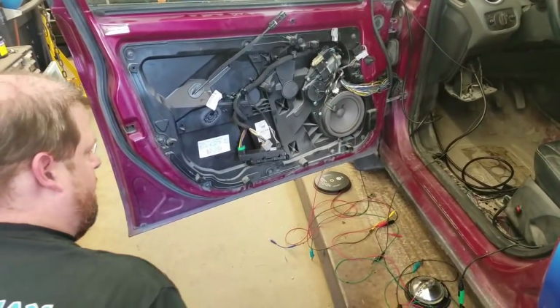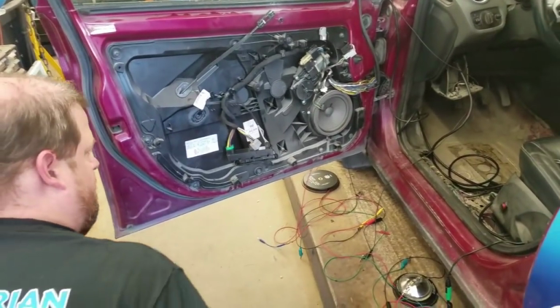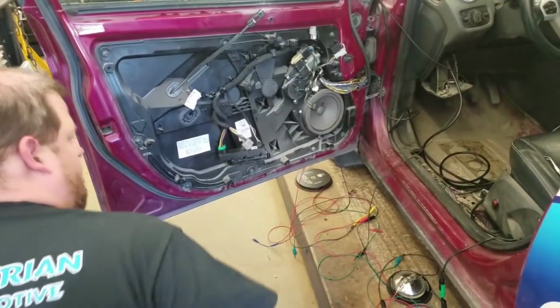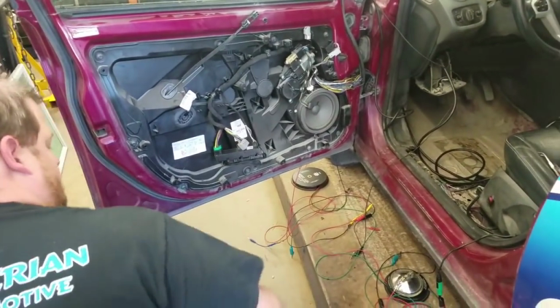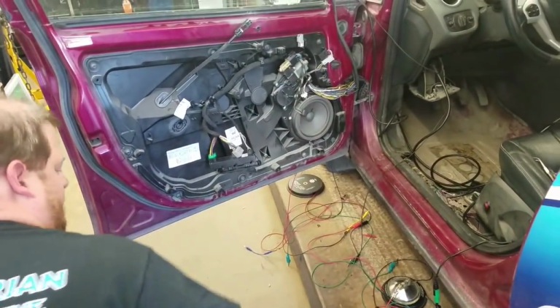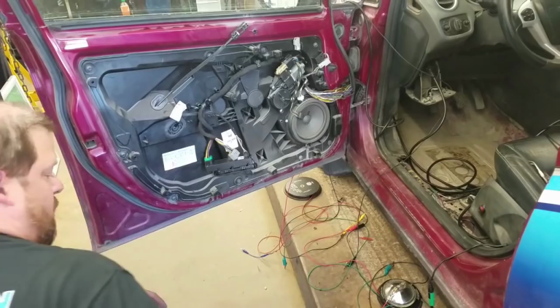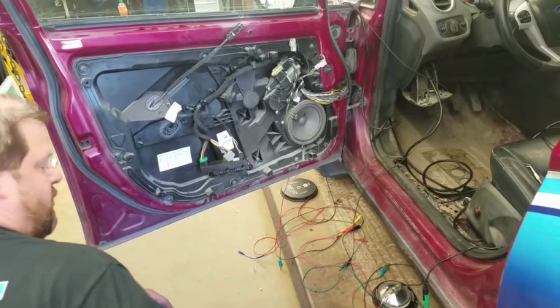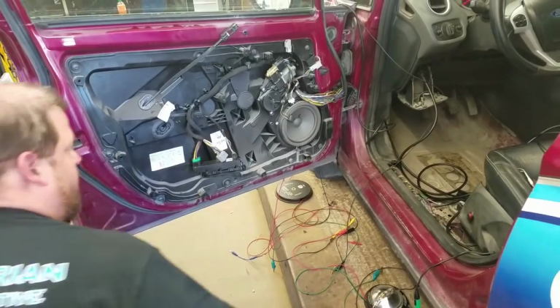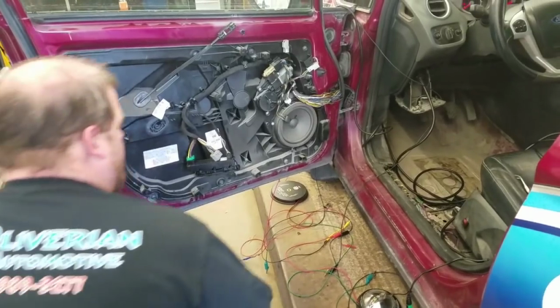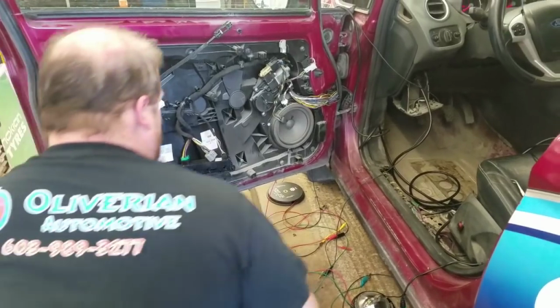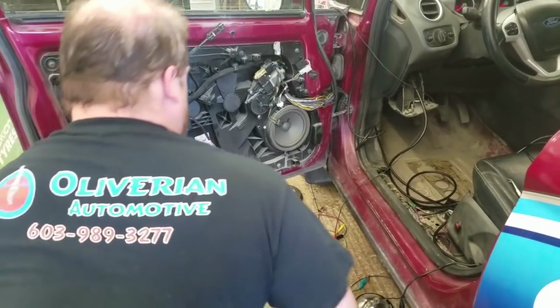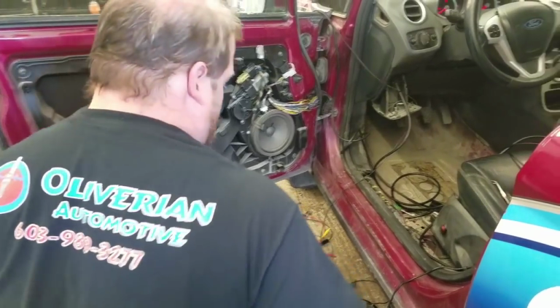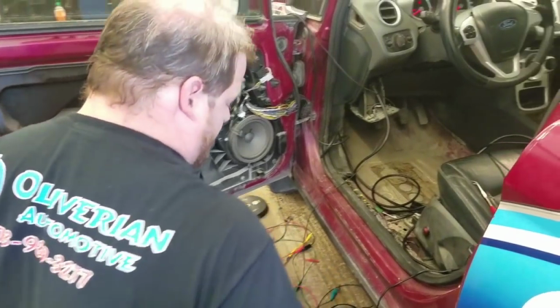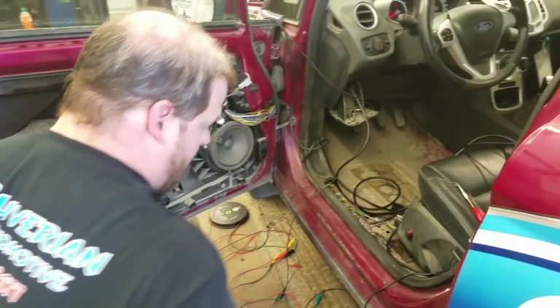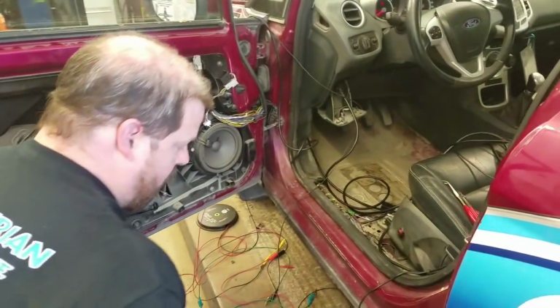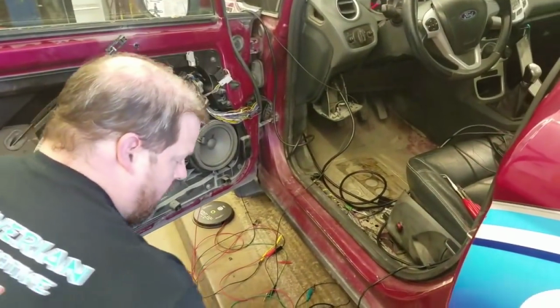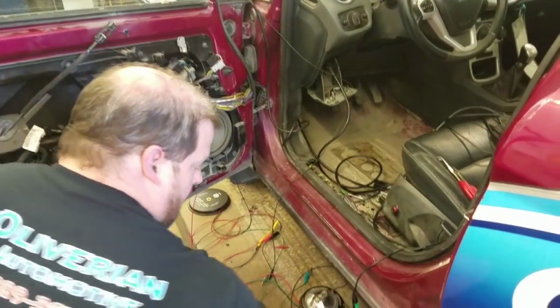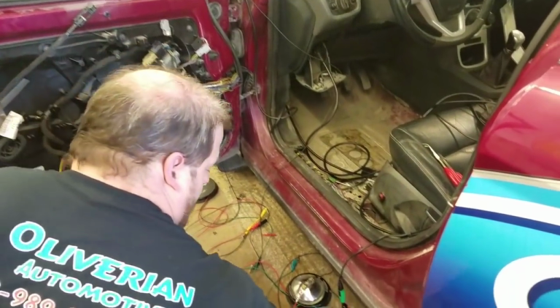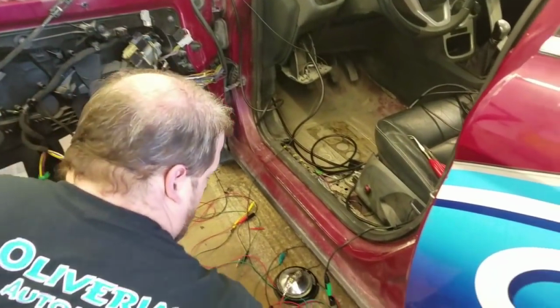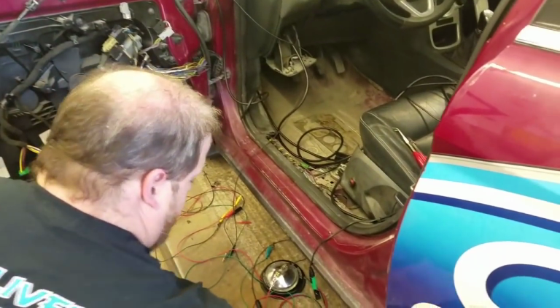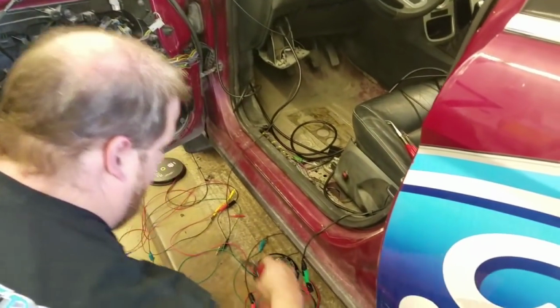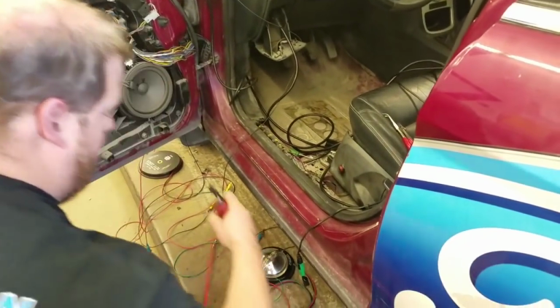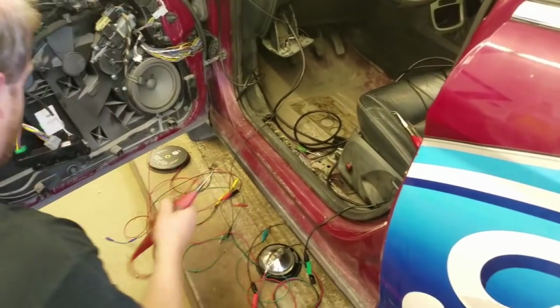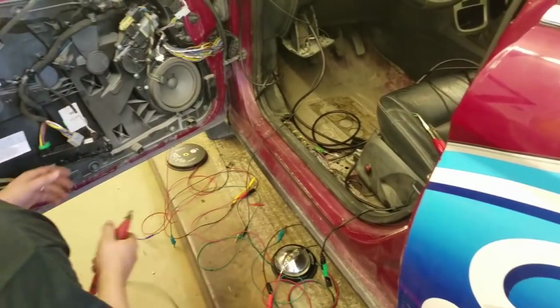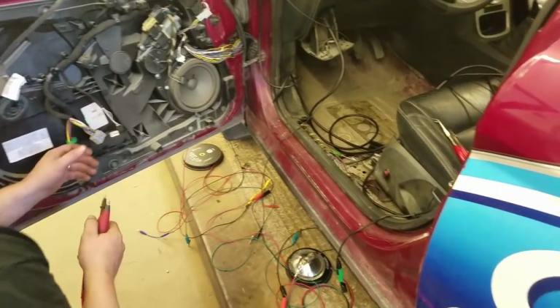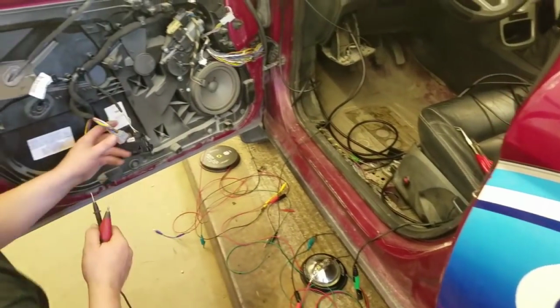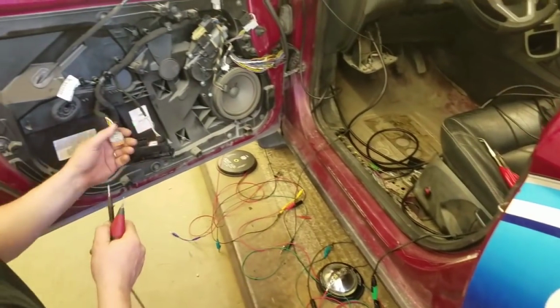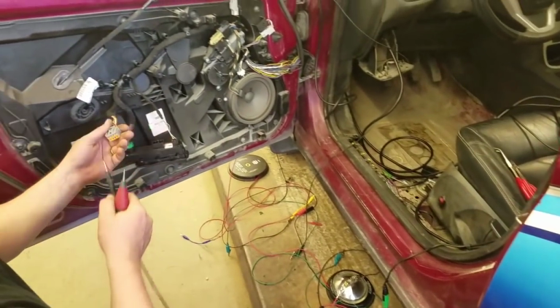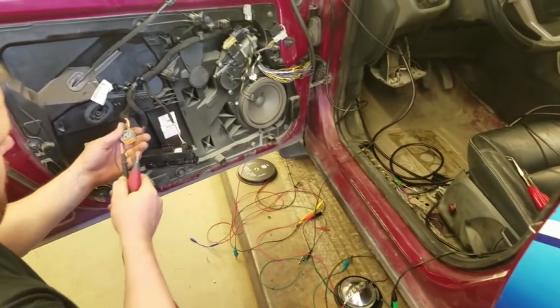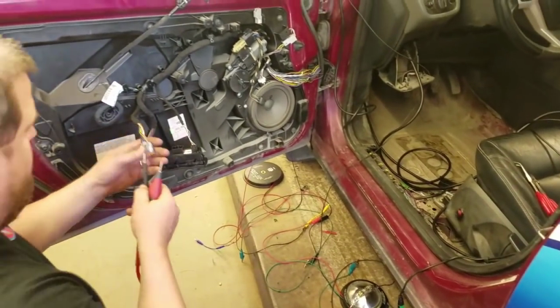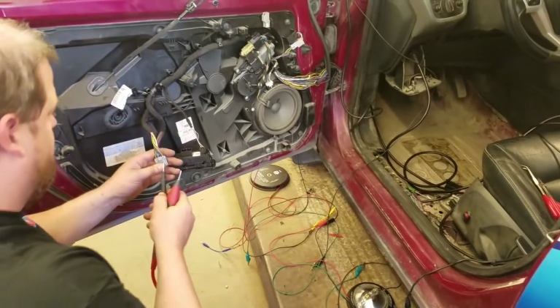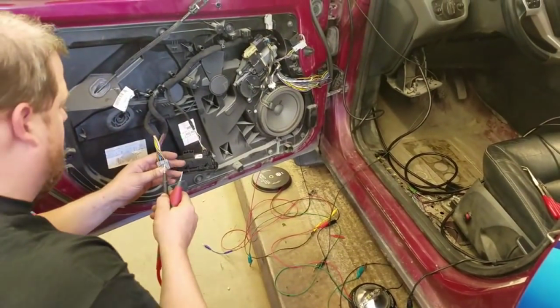We repaired the harness and got it all back together. Now we're just going to verify our repair — we'll start with the voltage drop using the Load Pro.